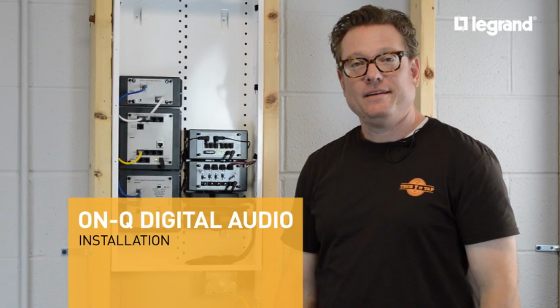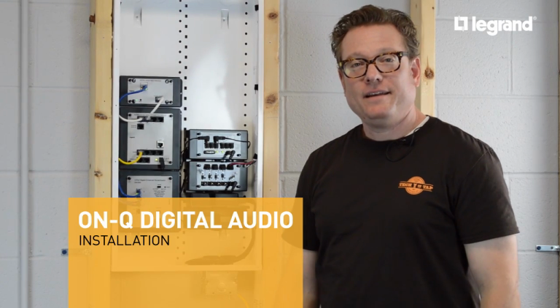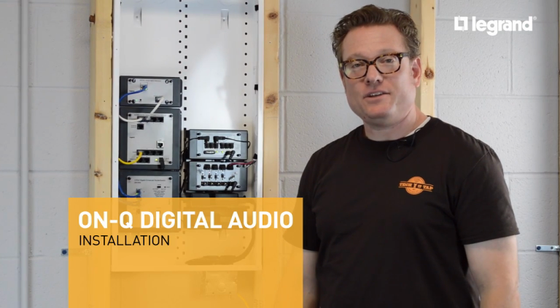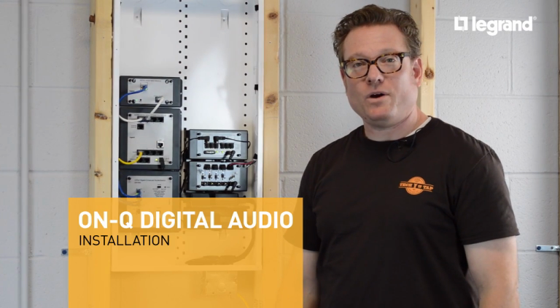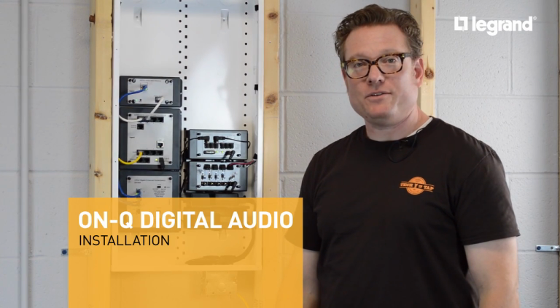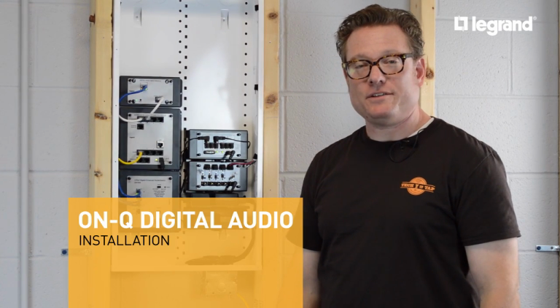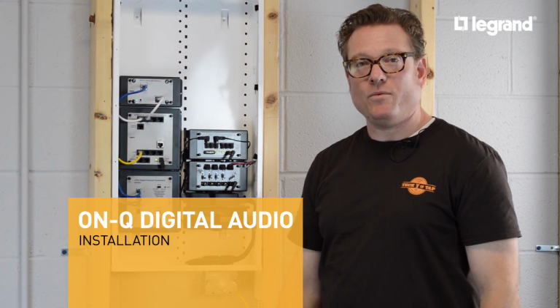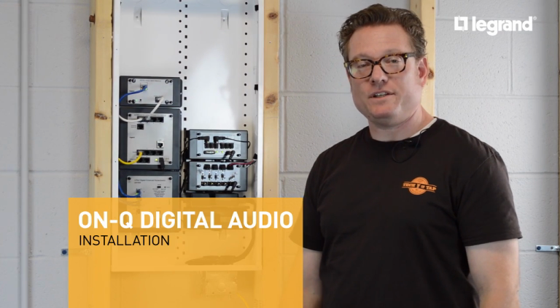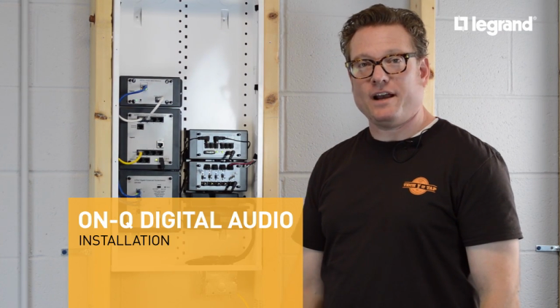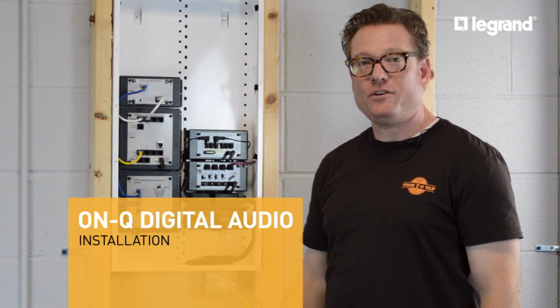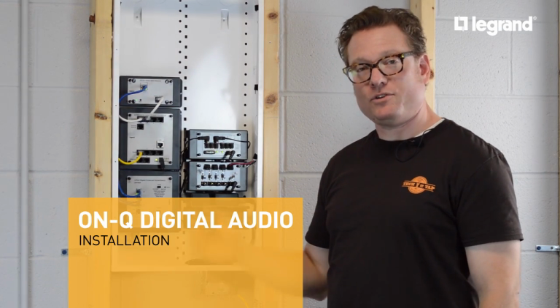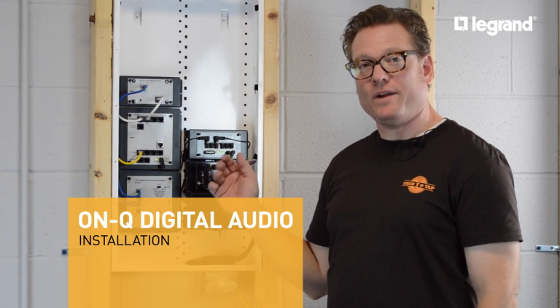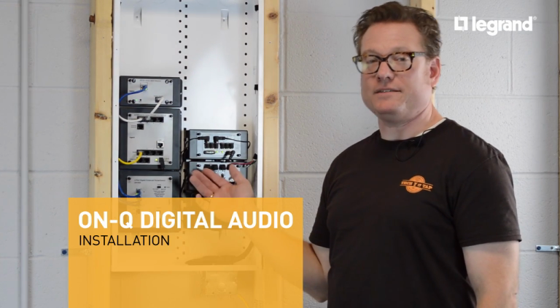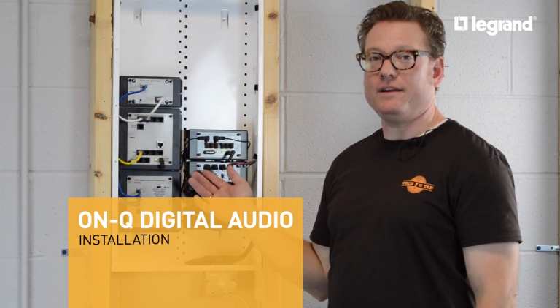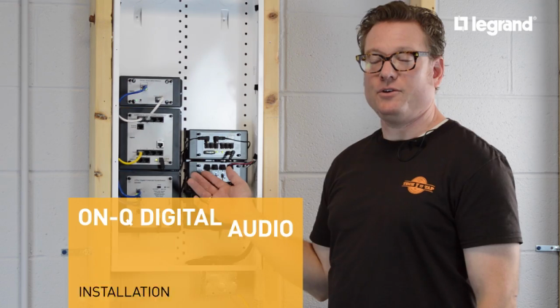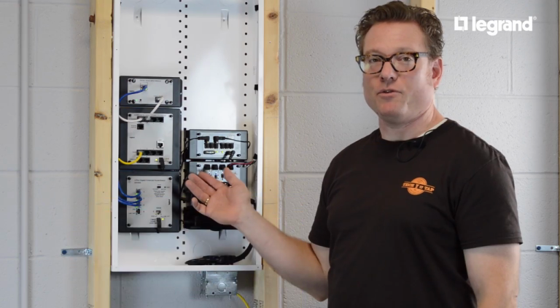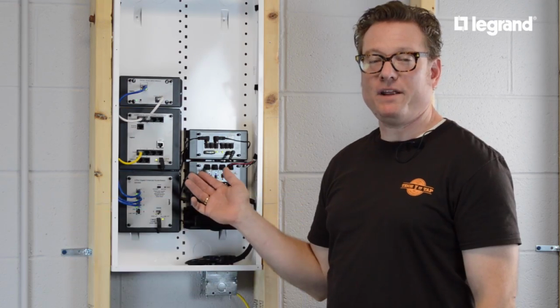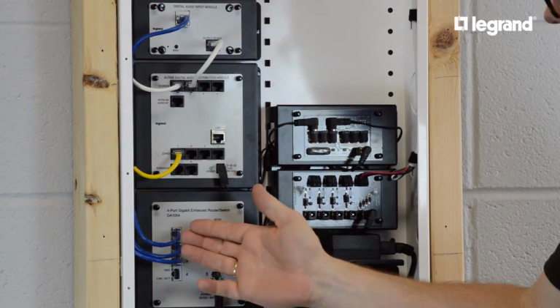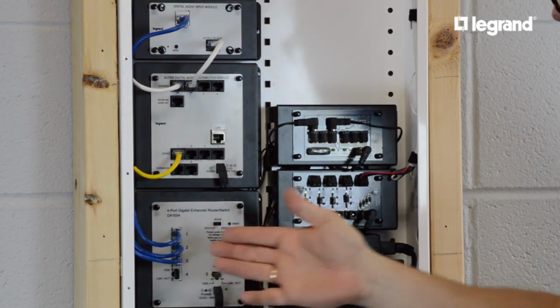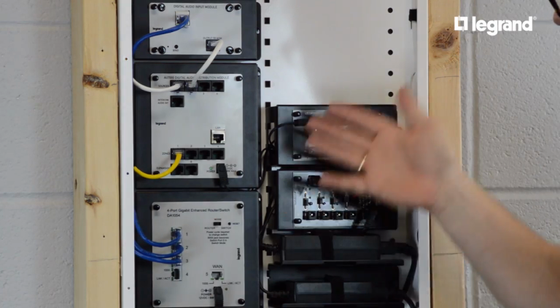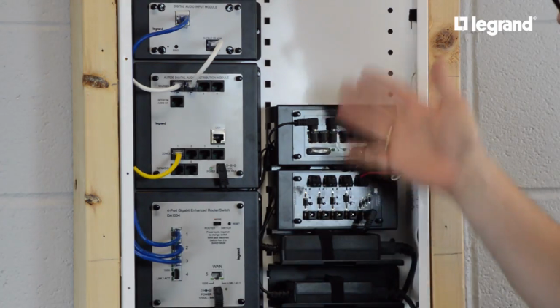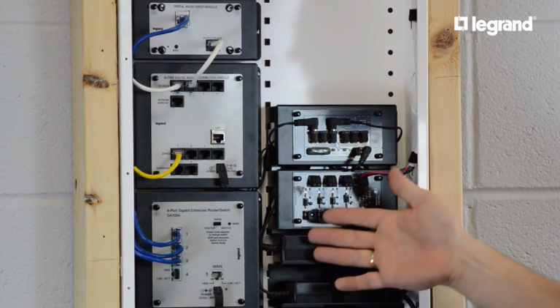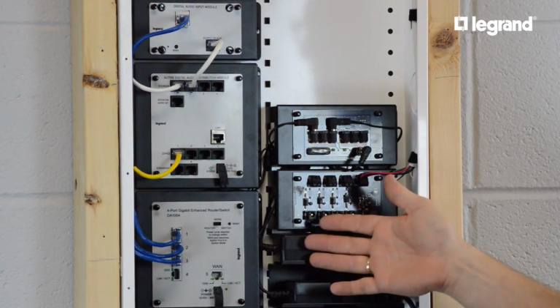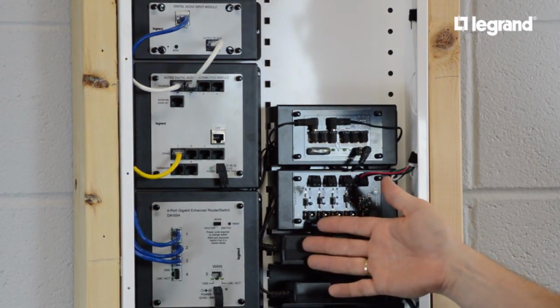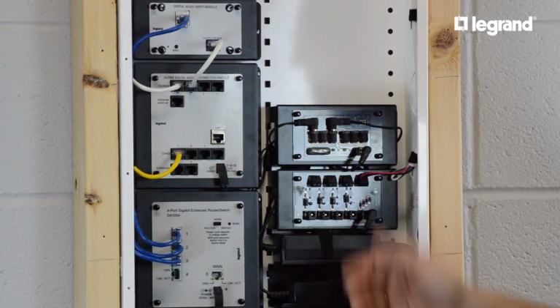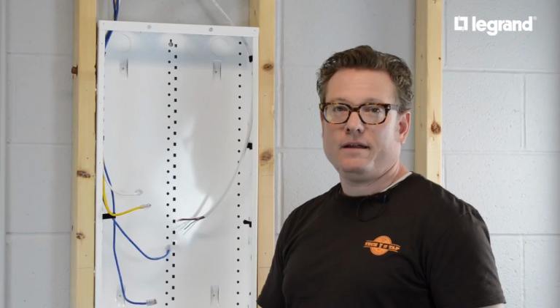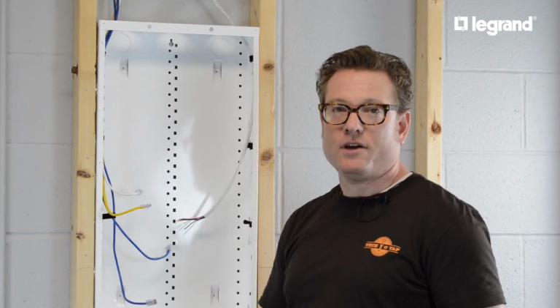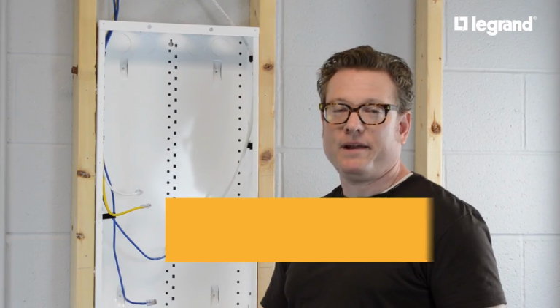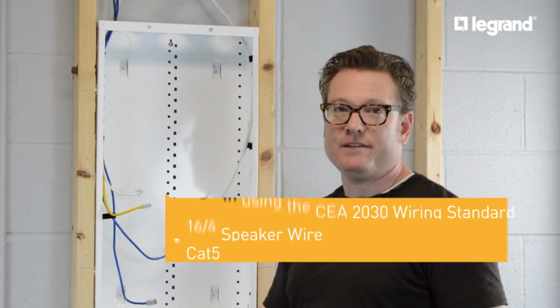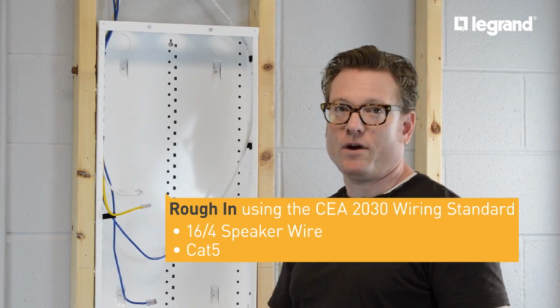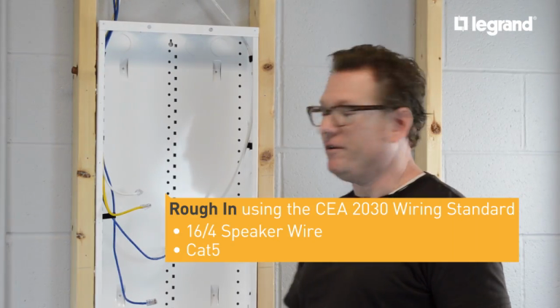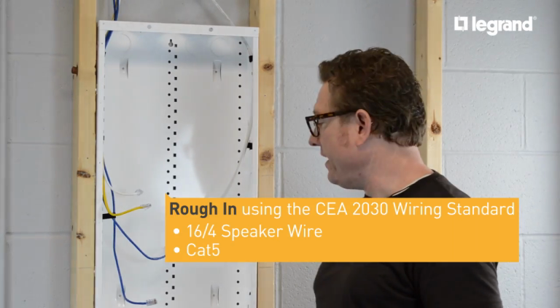The digital audio system was designed to install easily, so you can repeat the process quickly from house to house. The job begins in the rough-in phase.